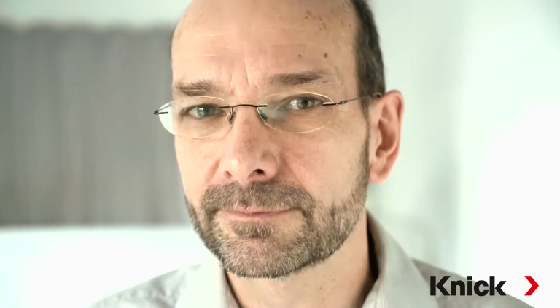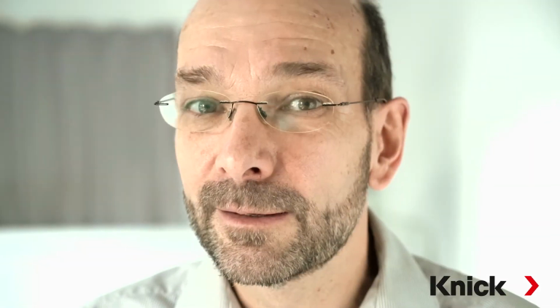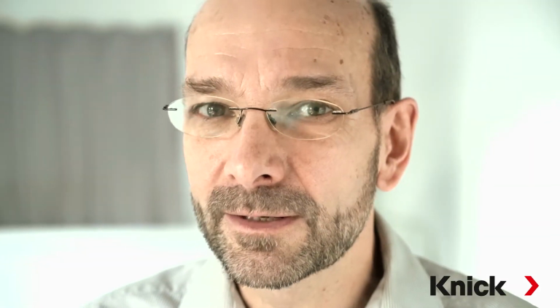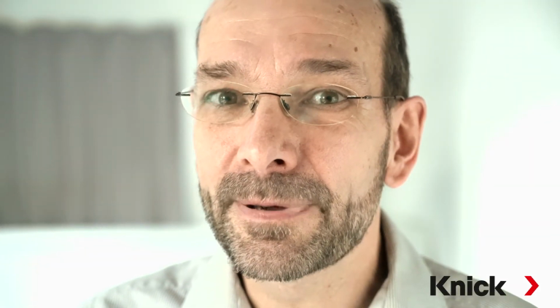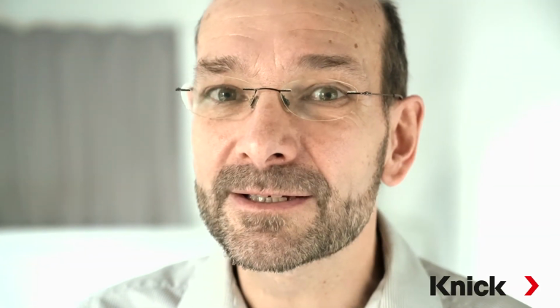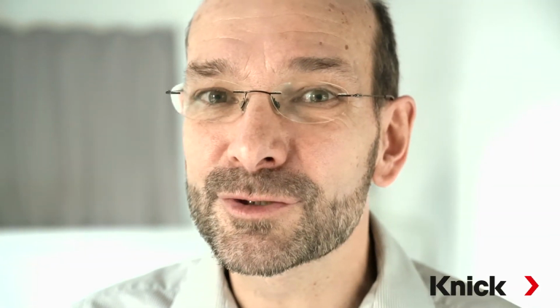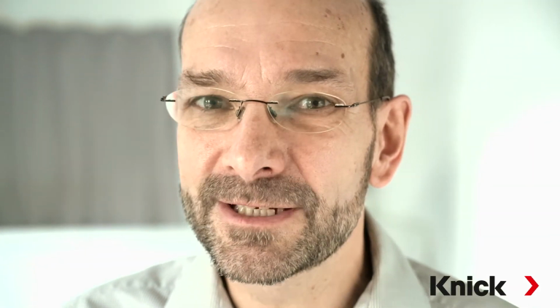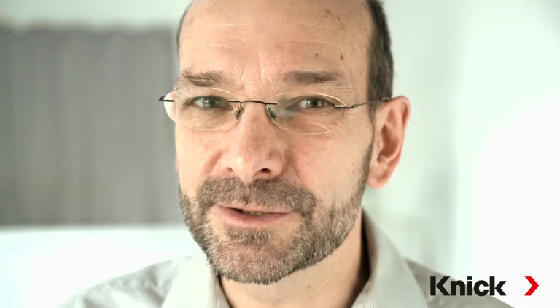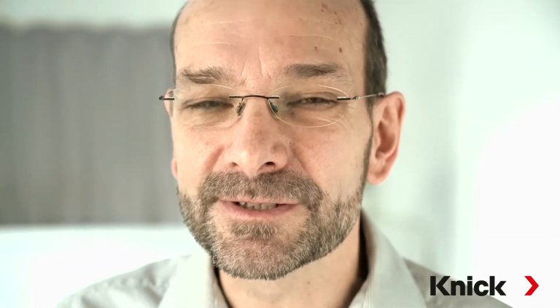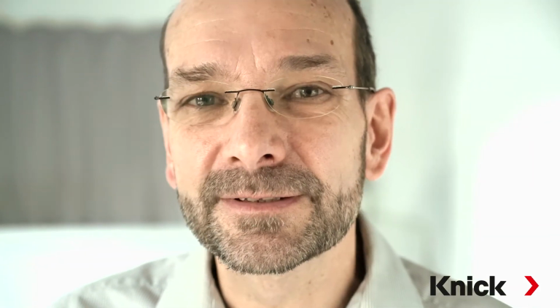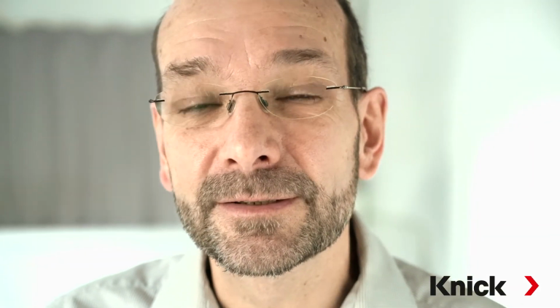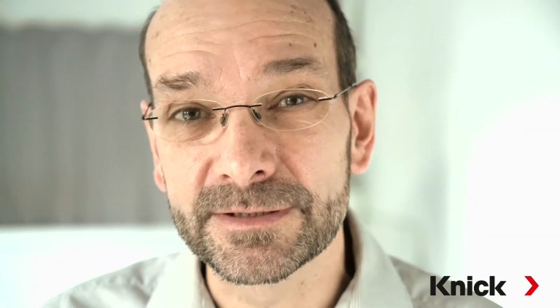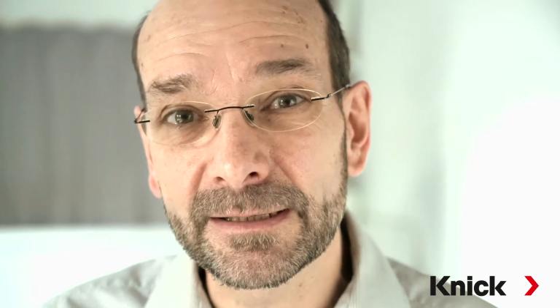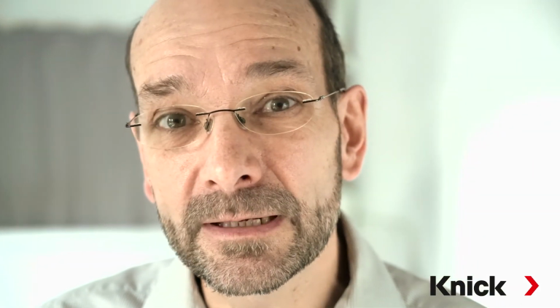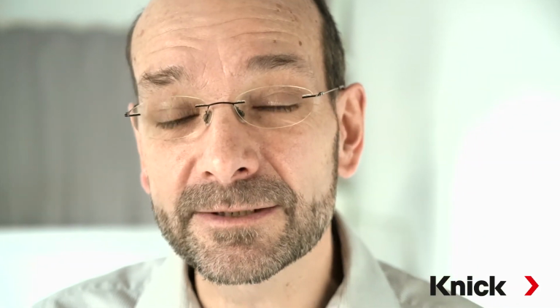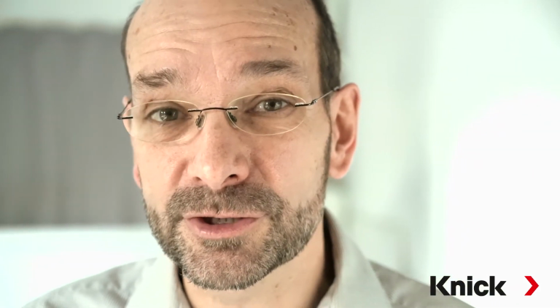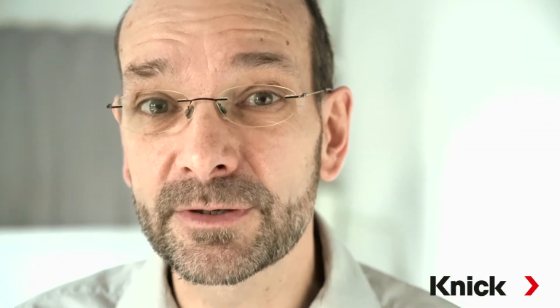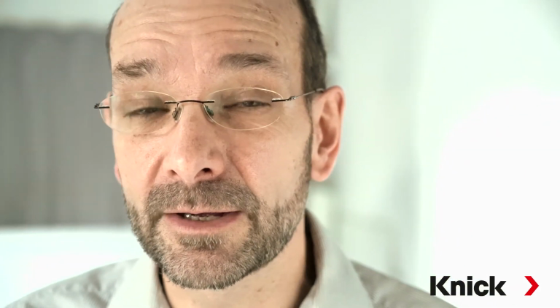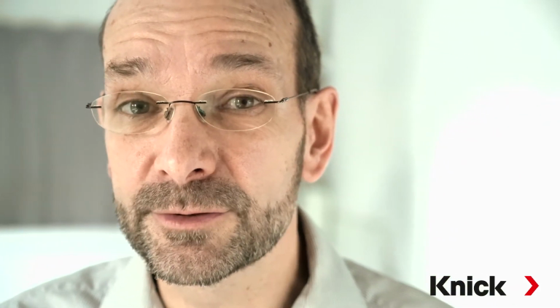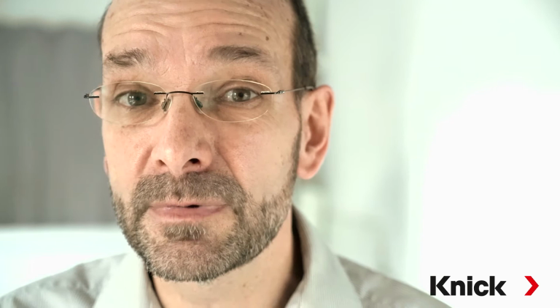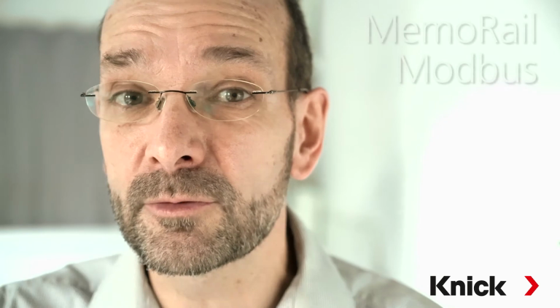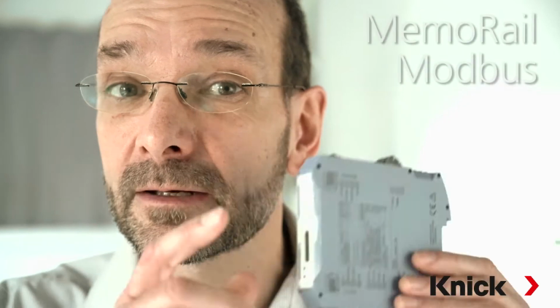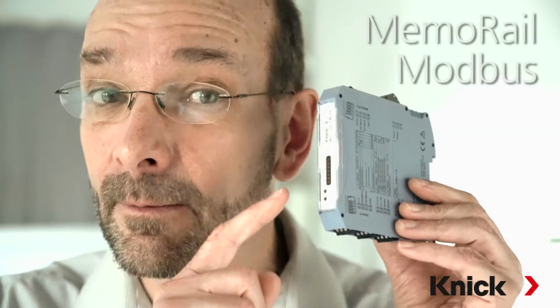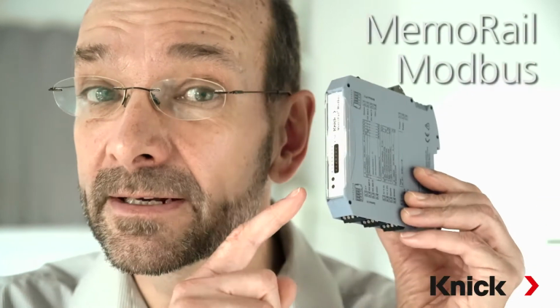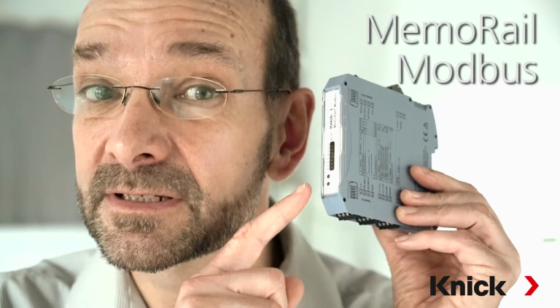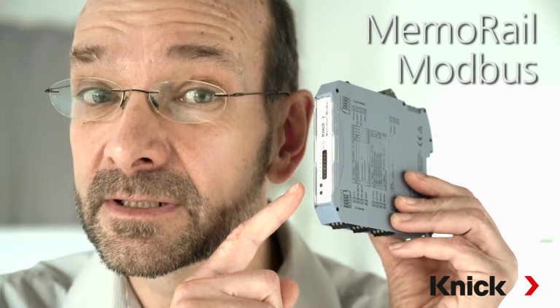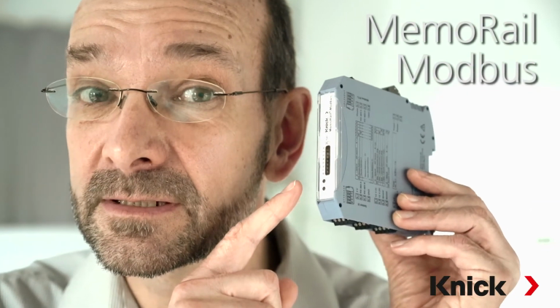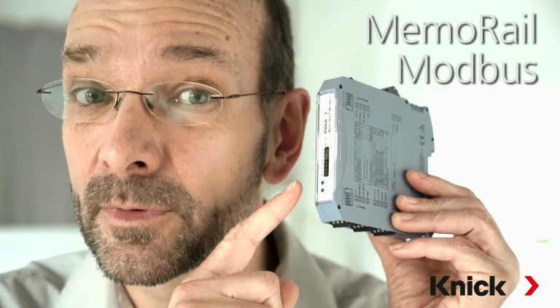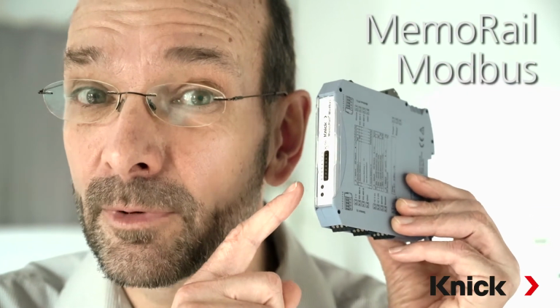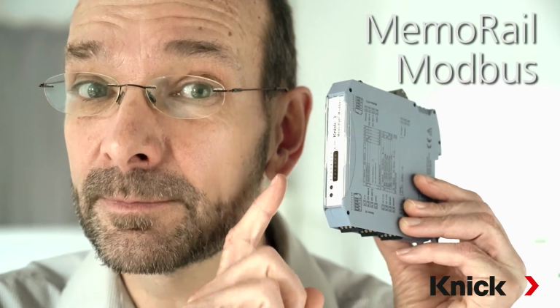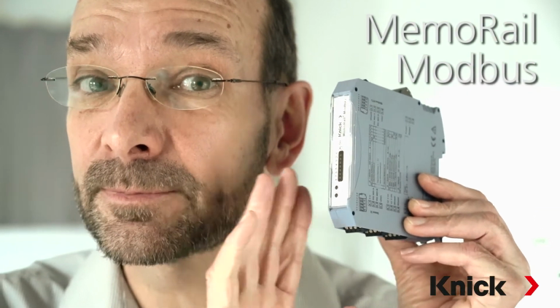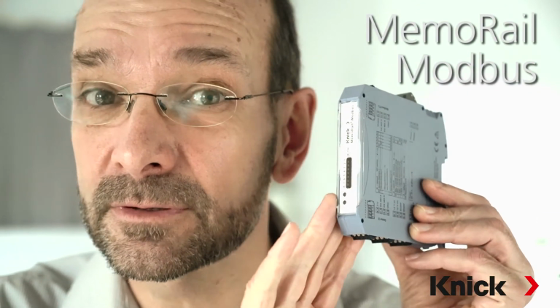Welcome back to KNICK News. Today we'd like to show you our new MemoRail Compact Transmitters with Modbus protocol.